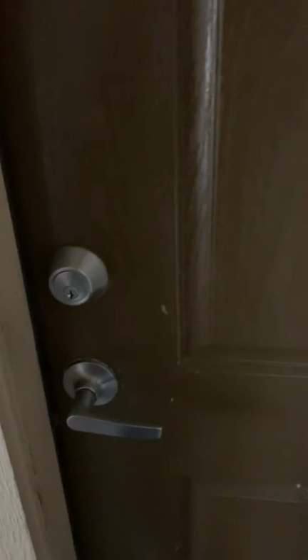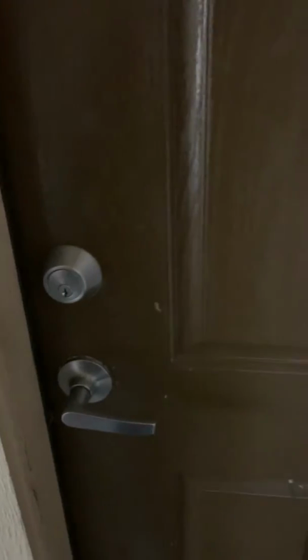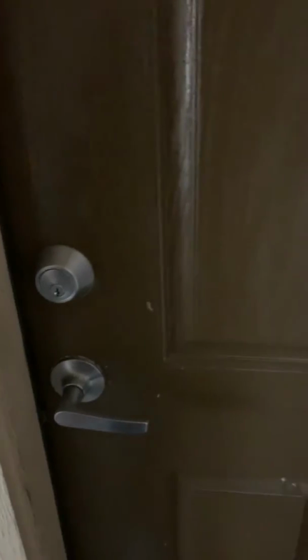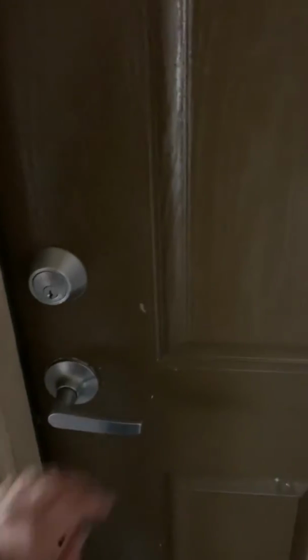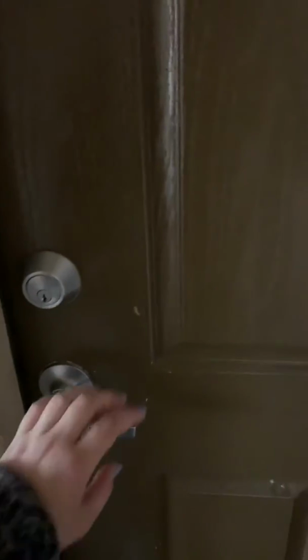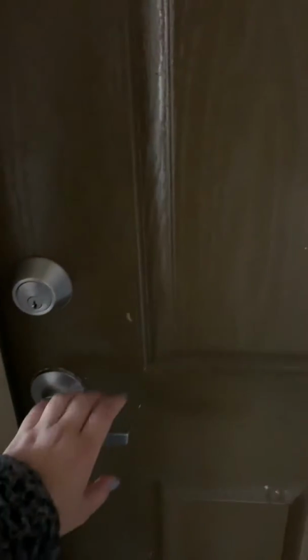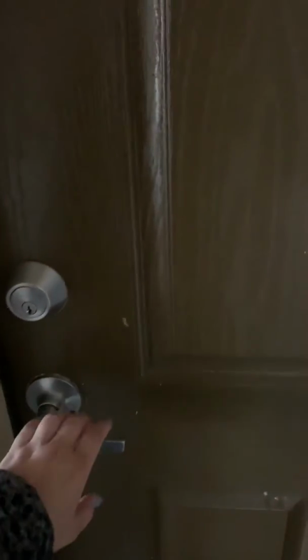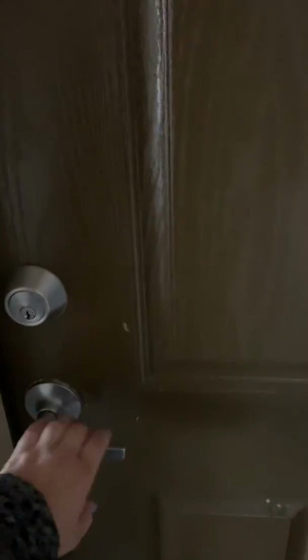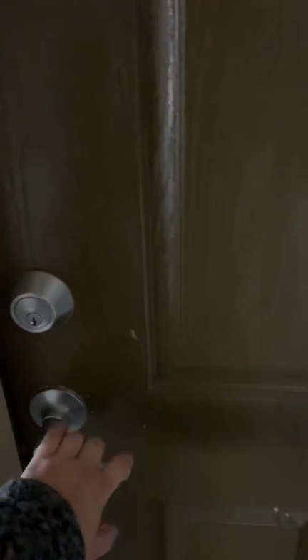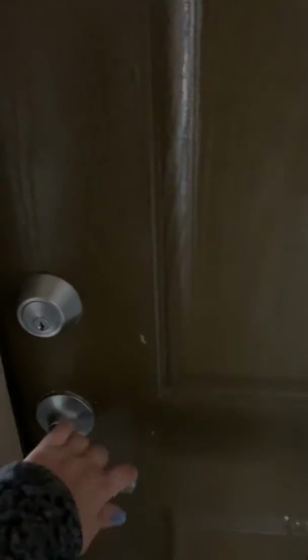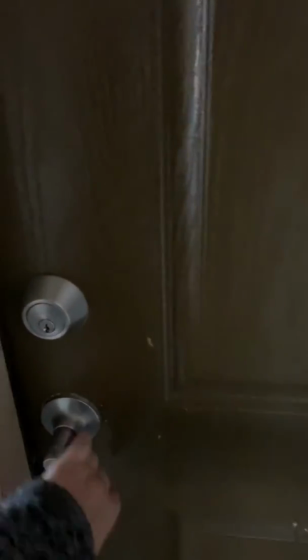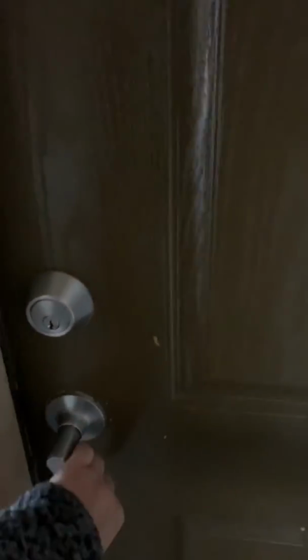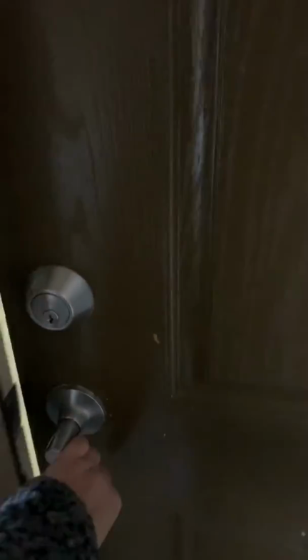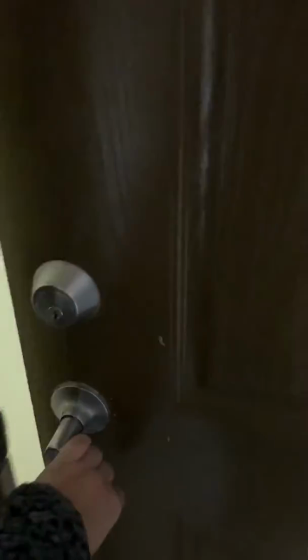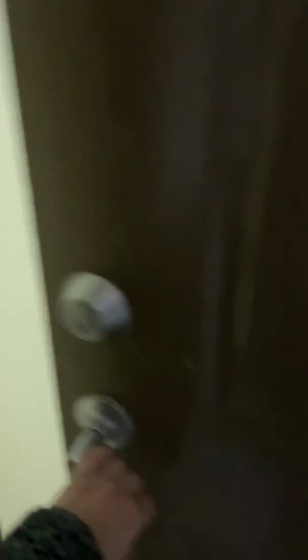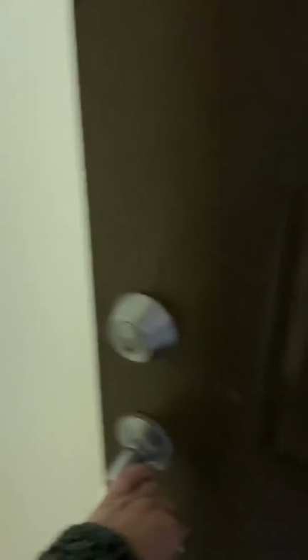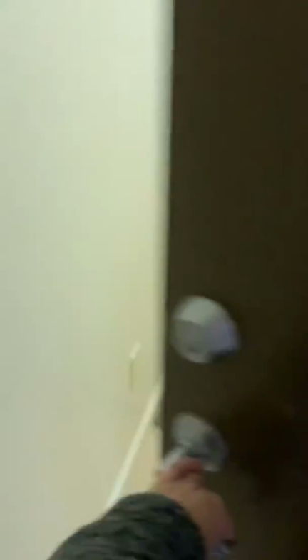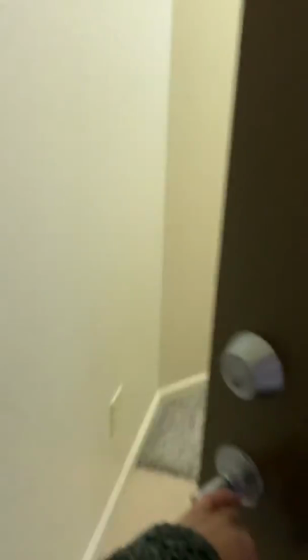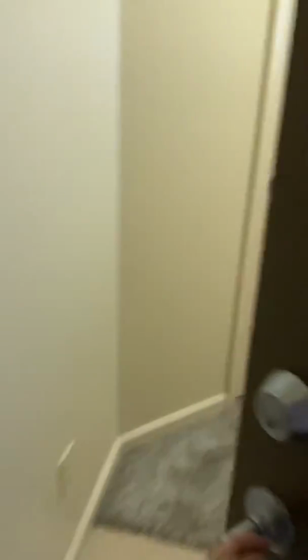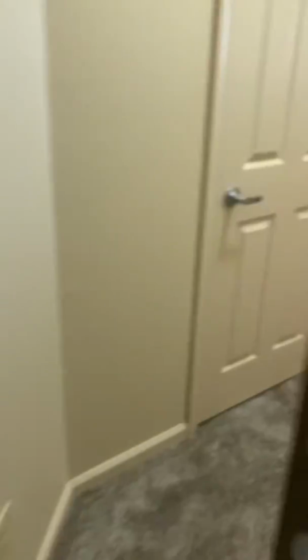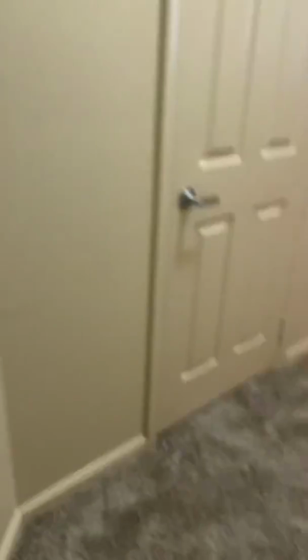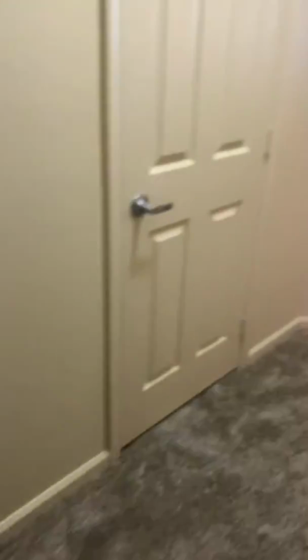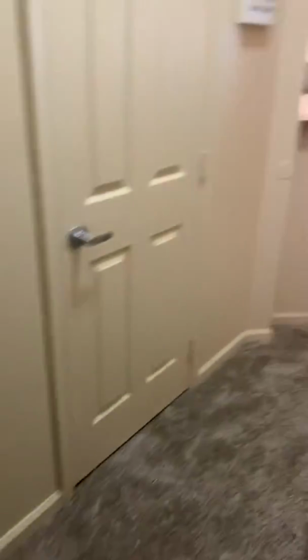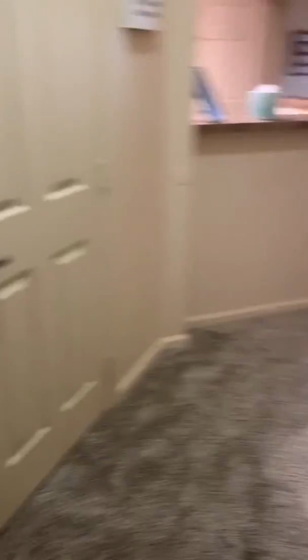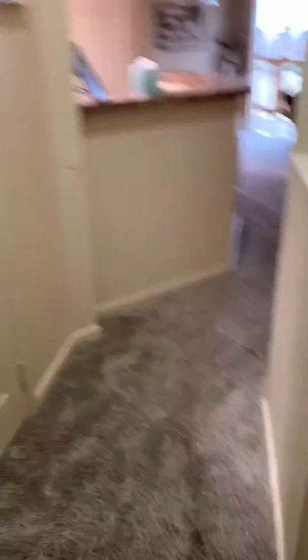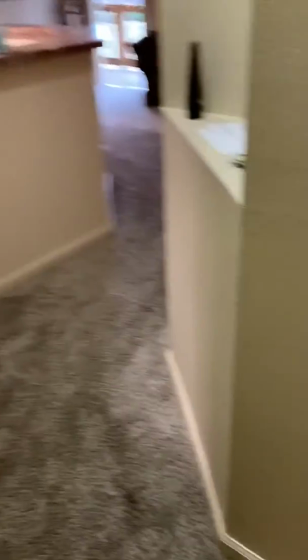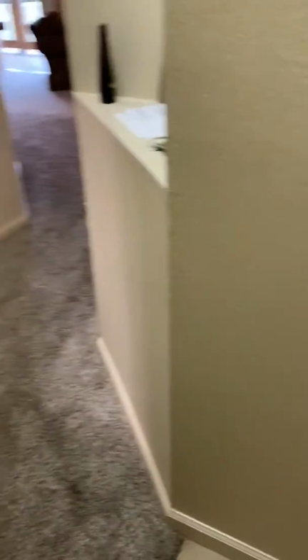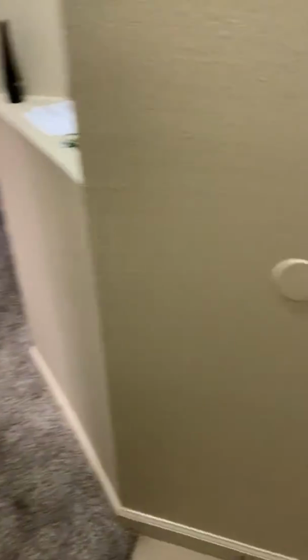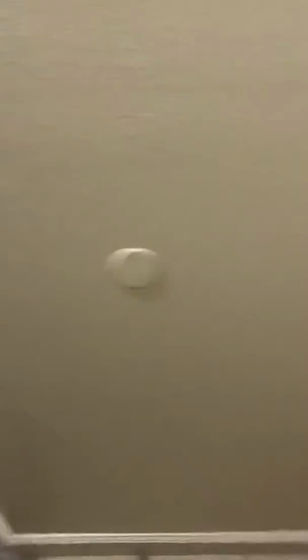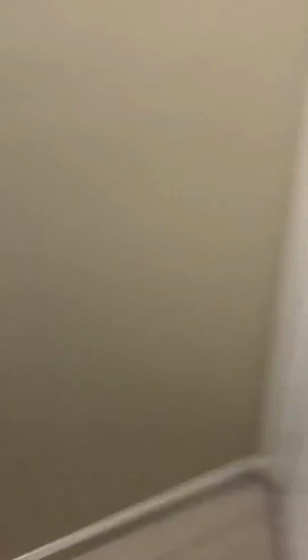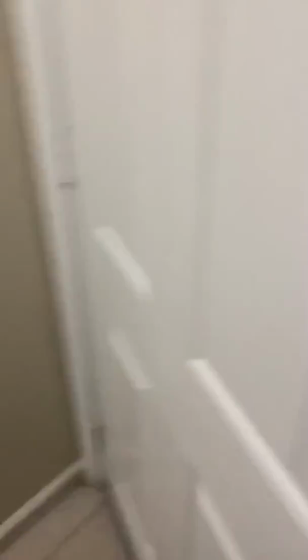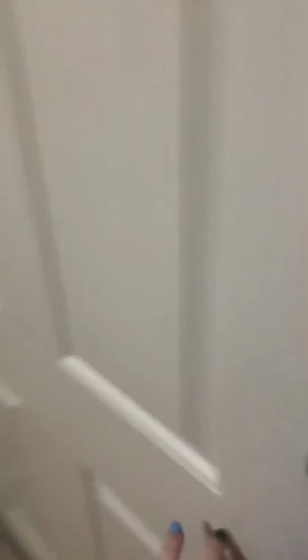I'm gonna do a furnished apartment tour. Welcome to my house.